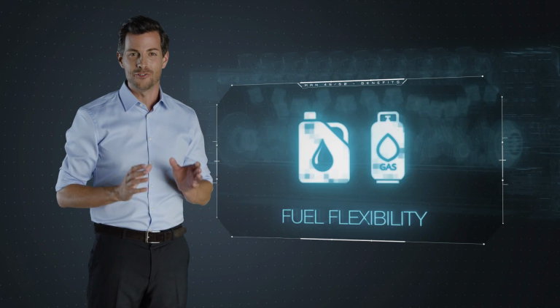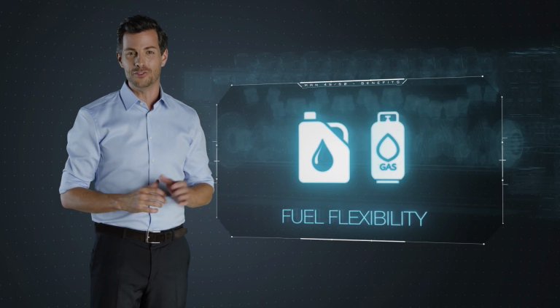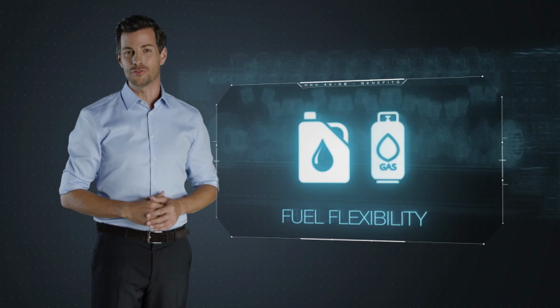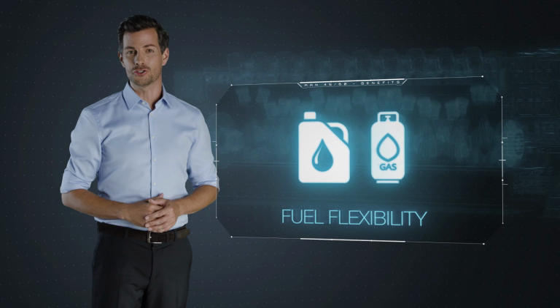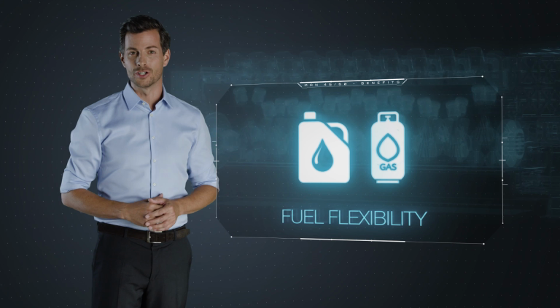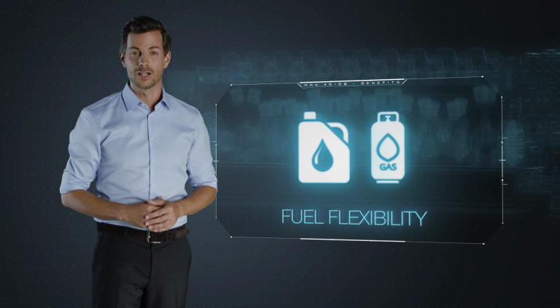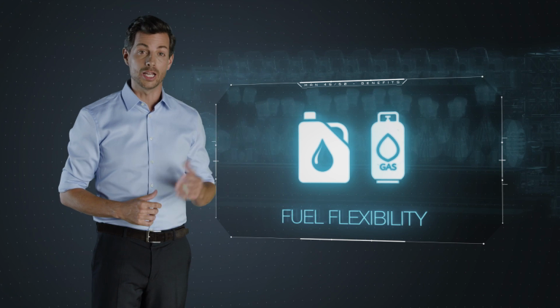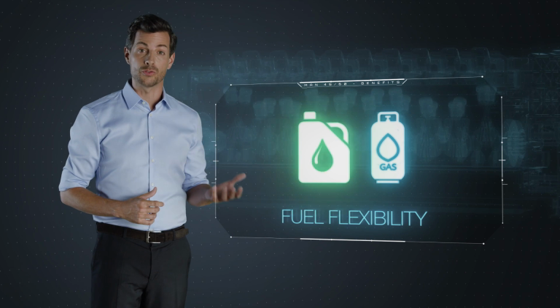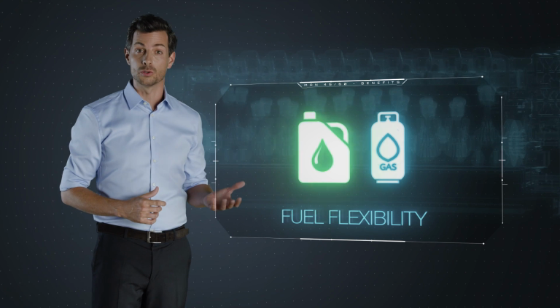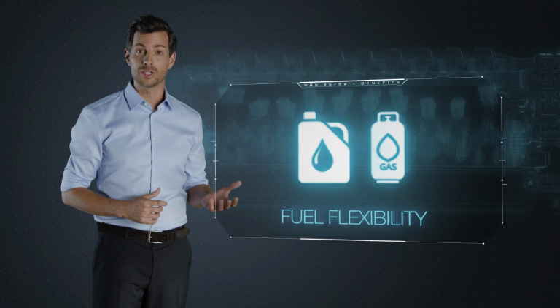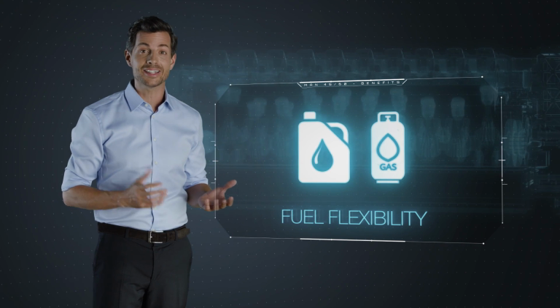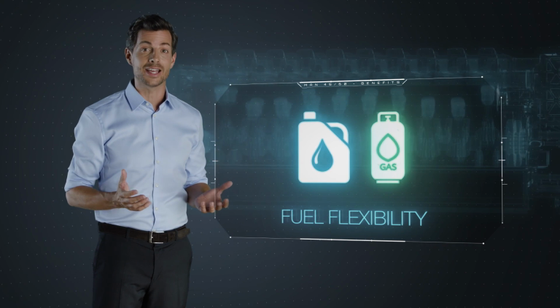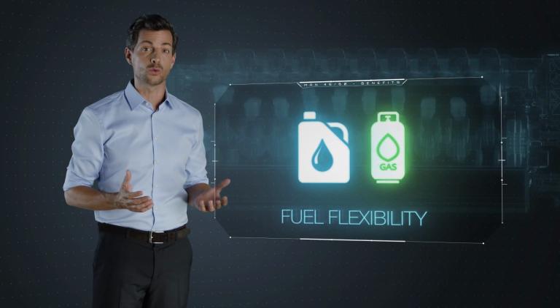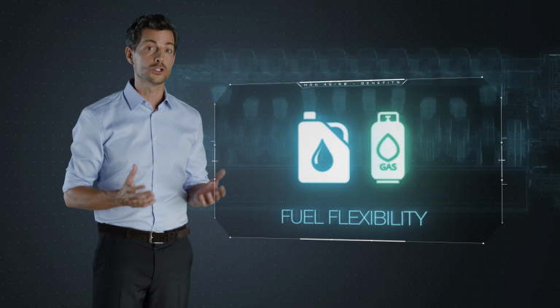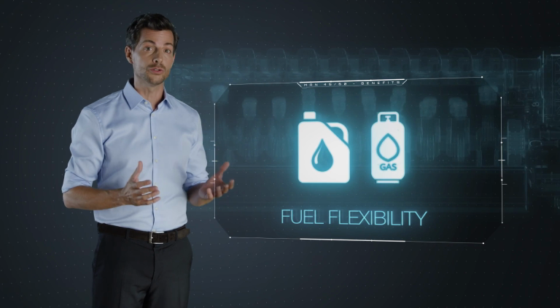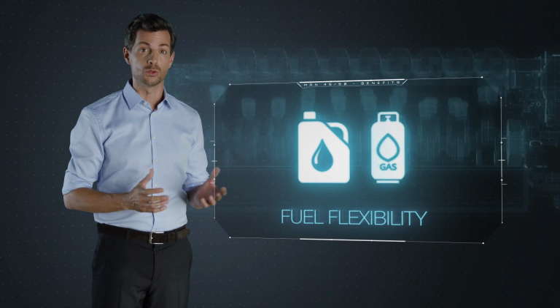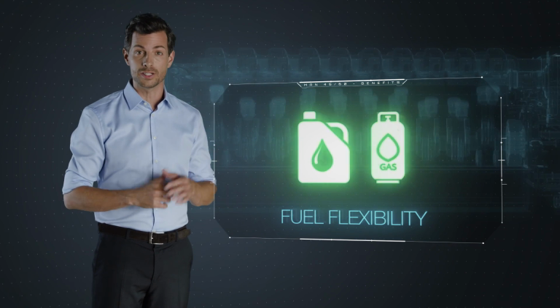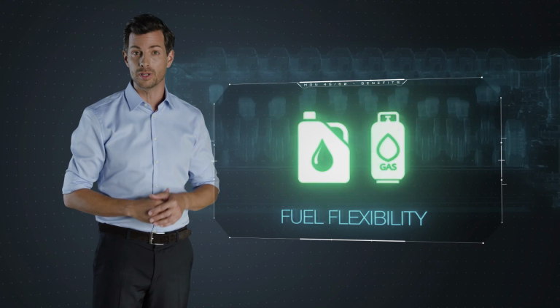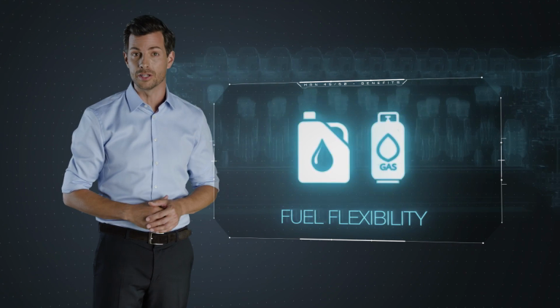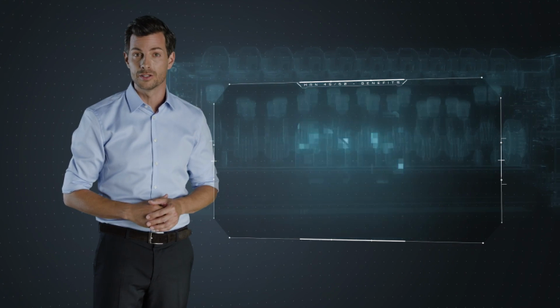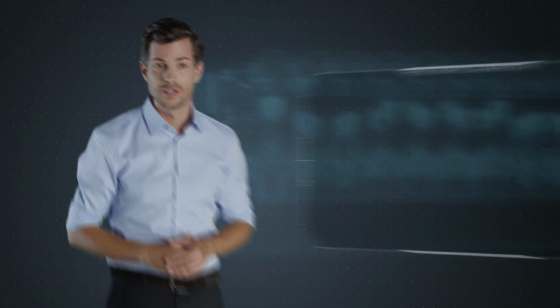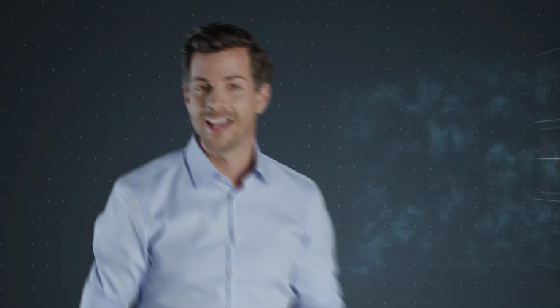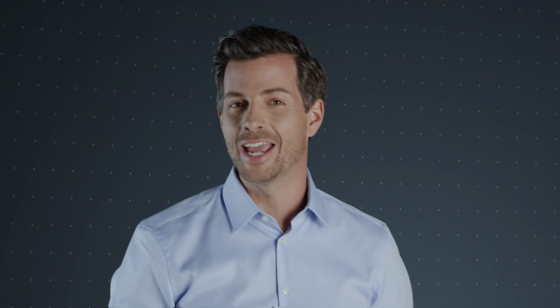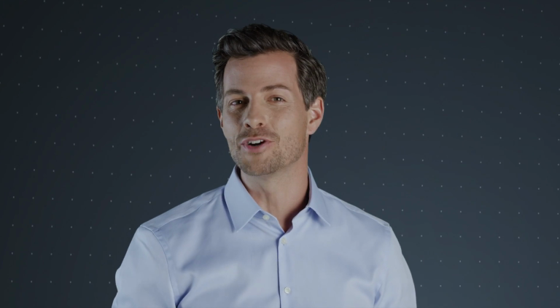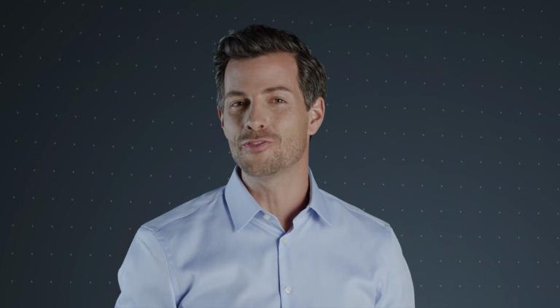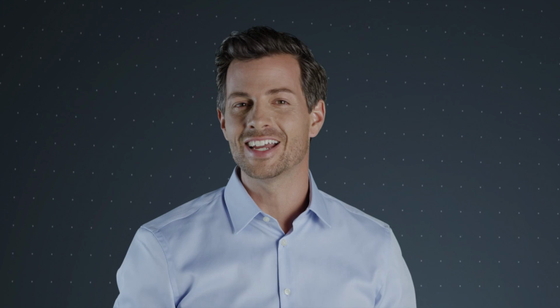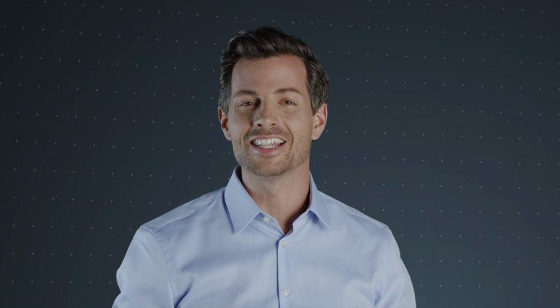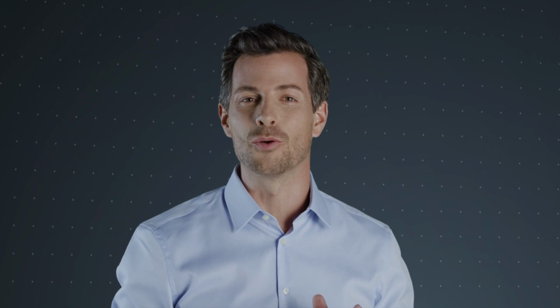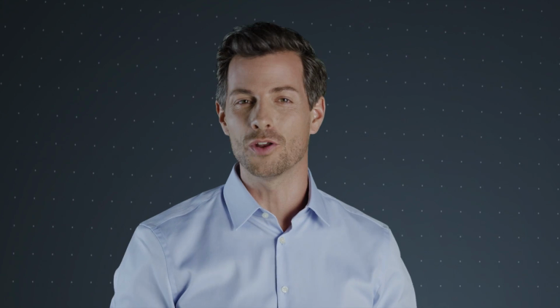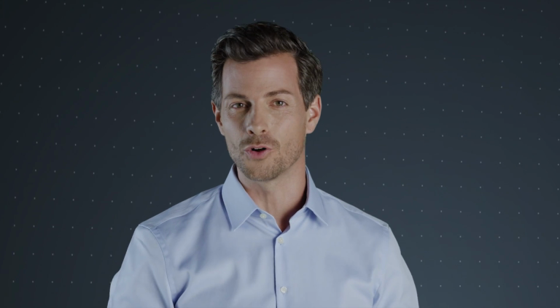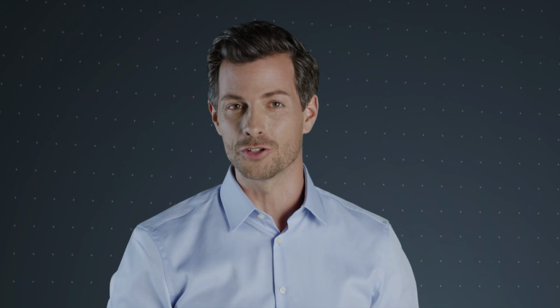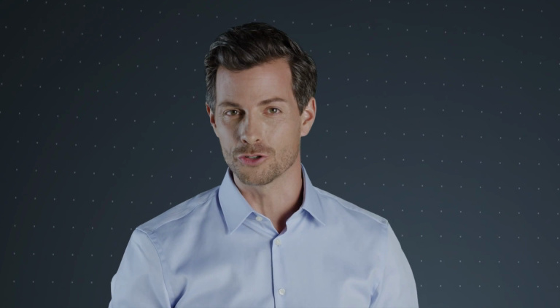Fit for the future: liquid fuels and gas, or dual fuel flexibility. In brief, it's the one-for-all solution.